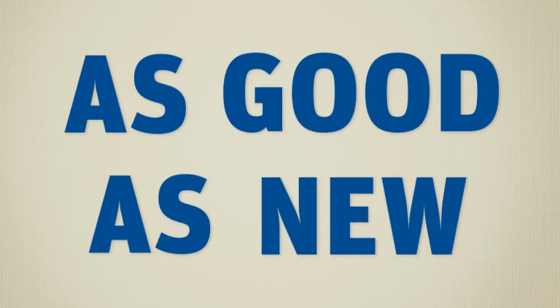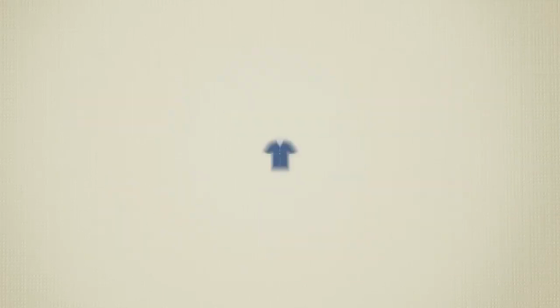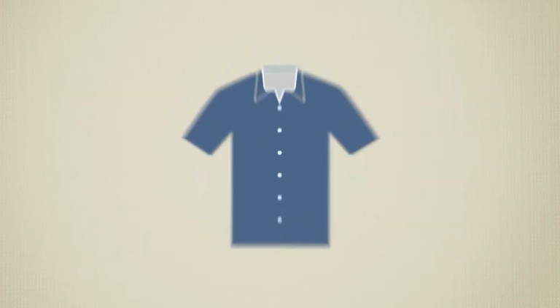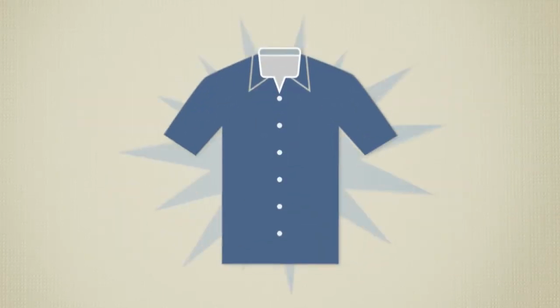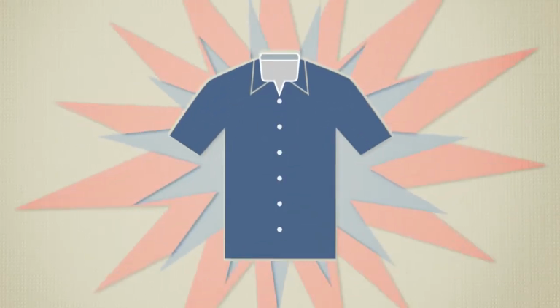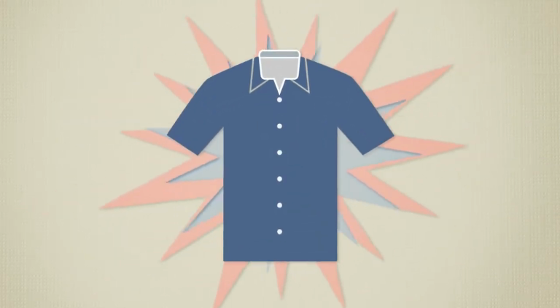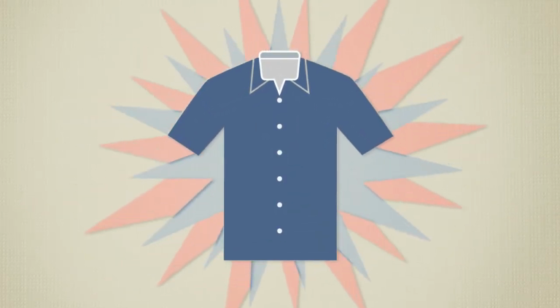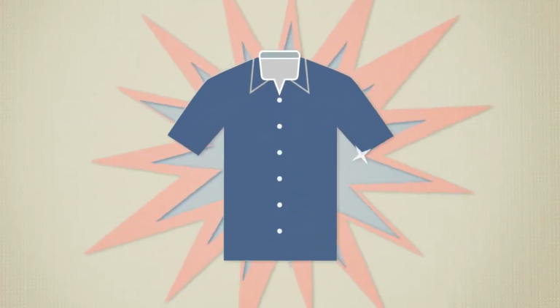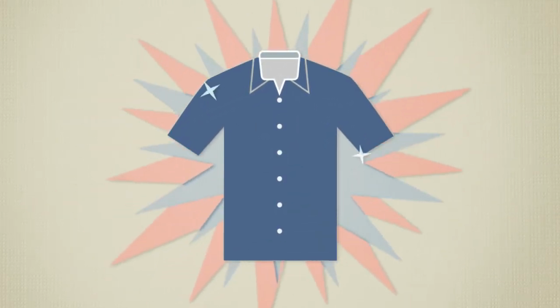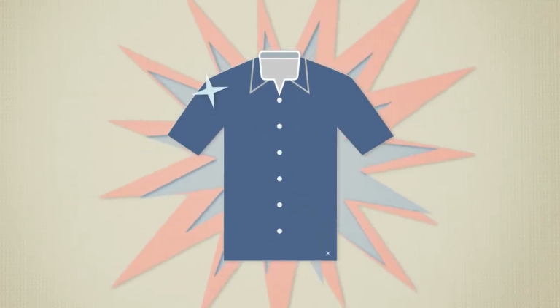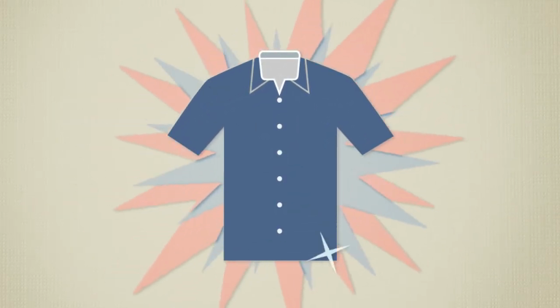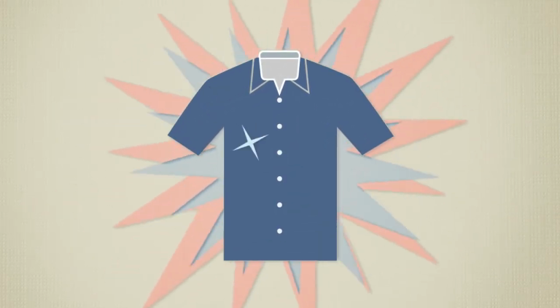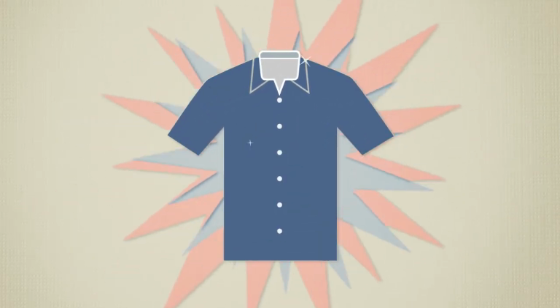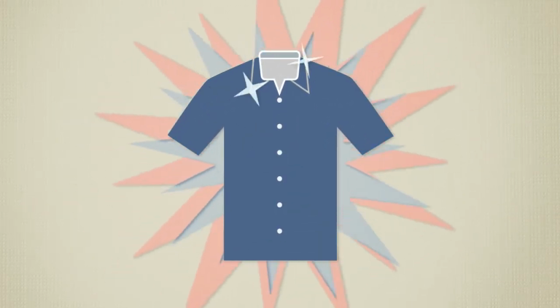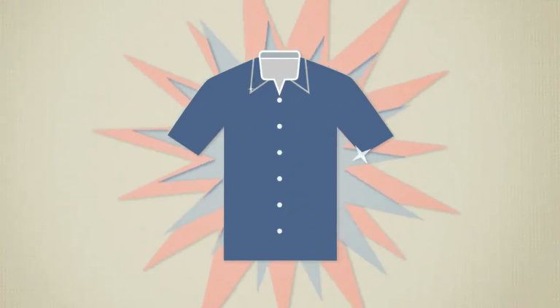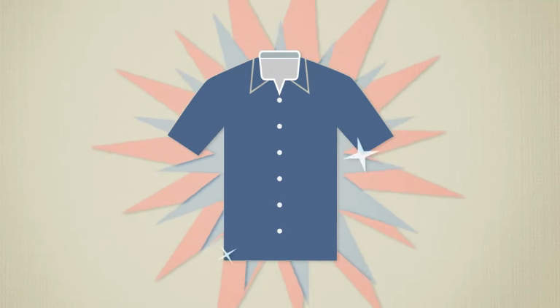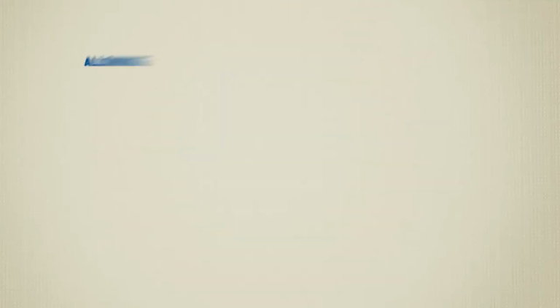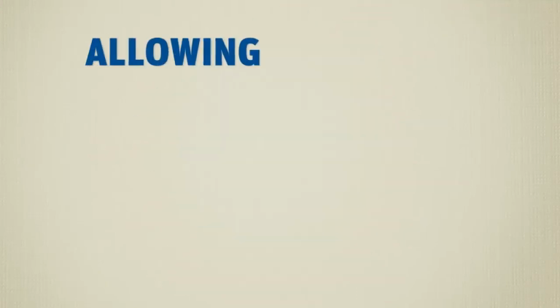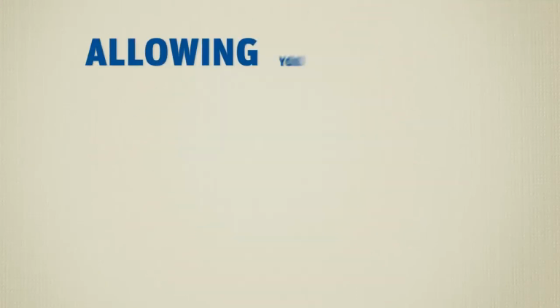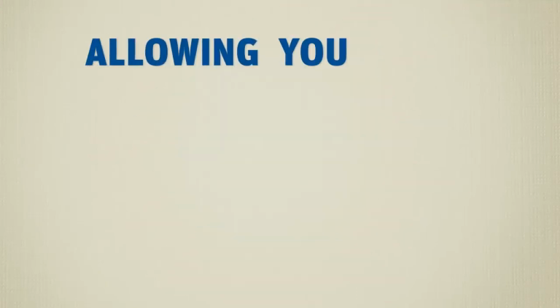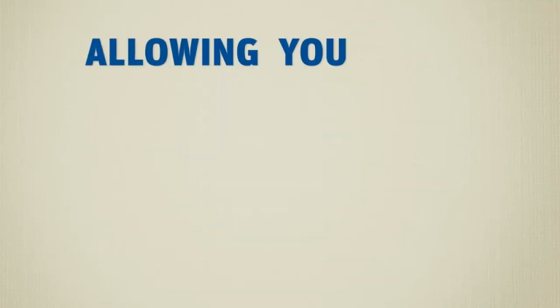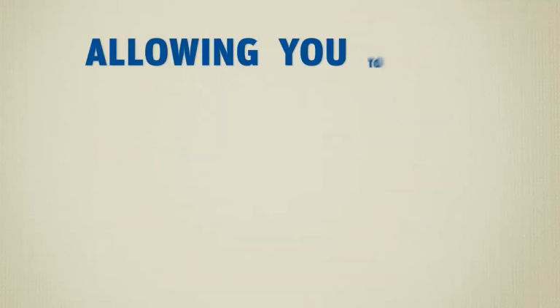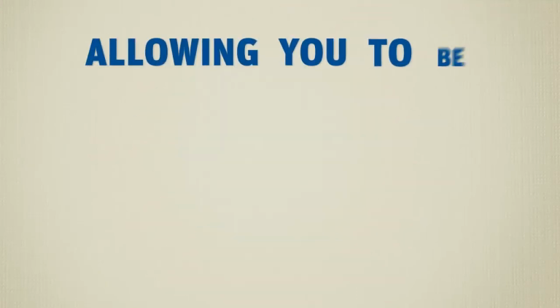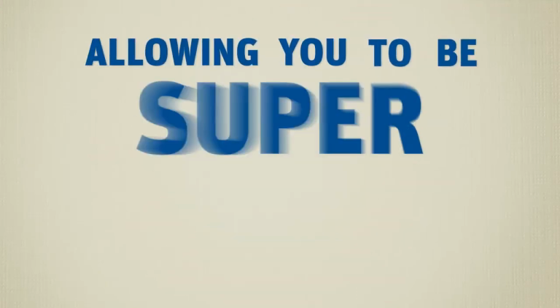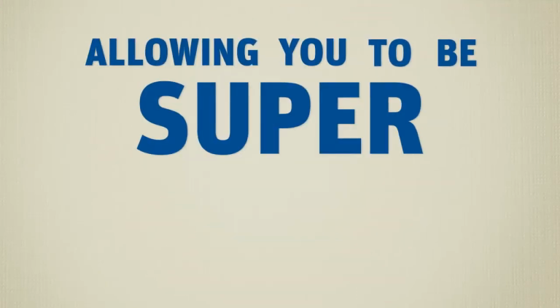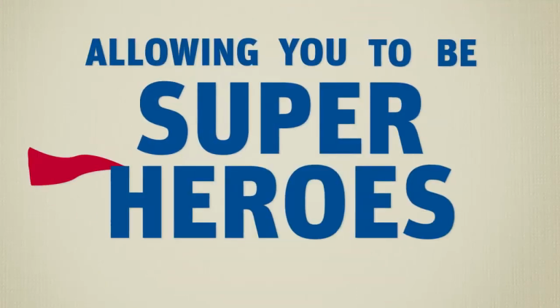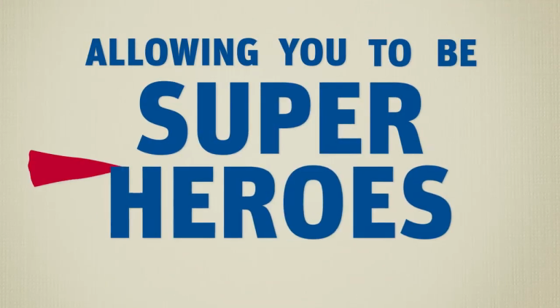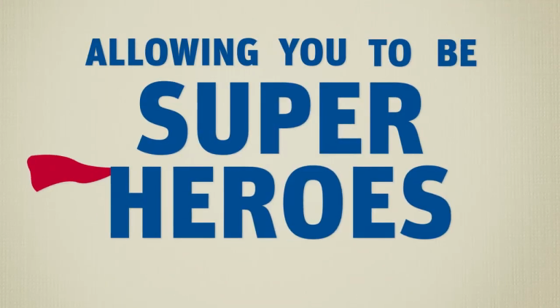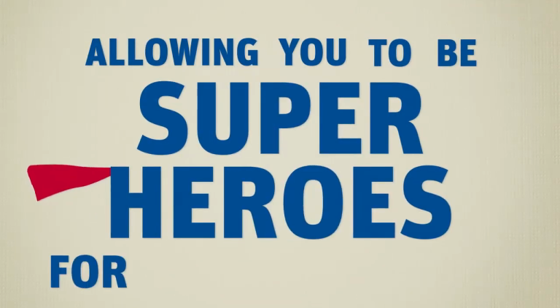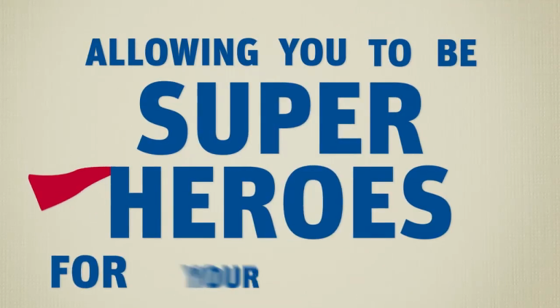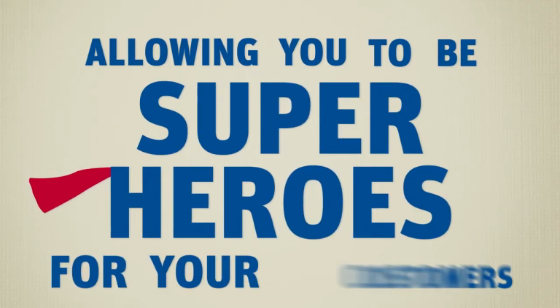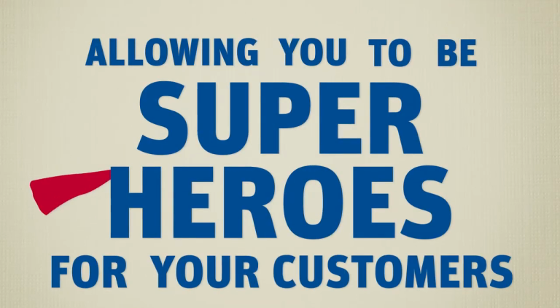Your image will be one less thing you have to worry about, allowing you to be superheroes for your customers.